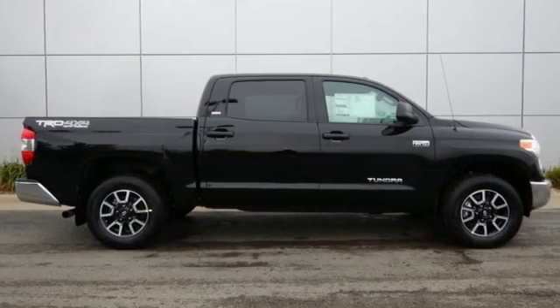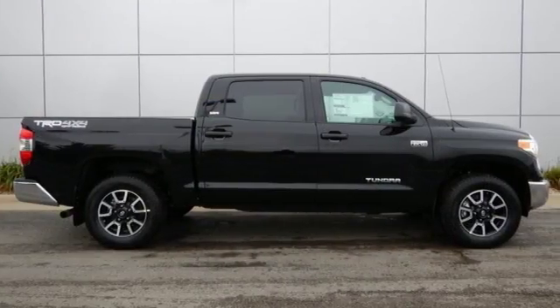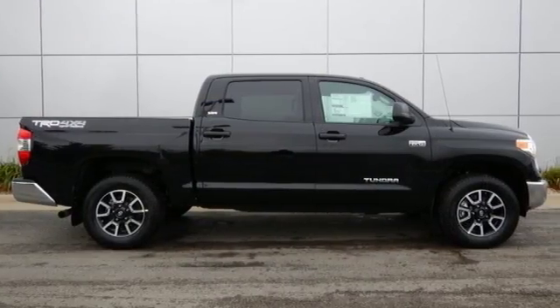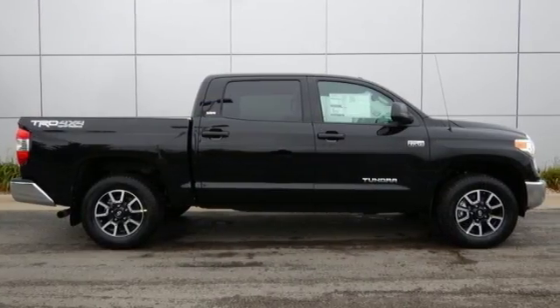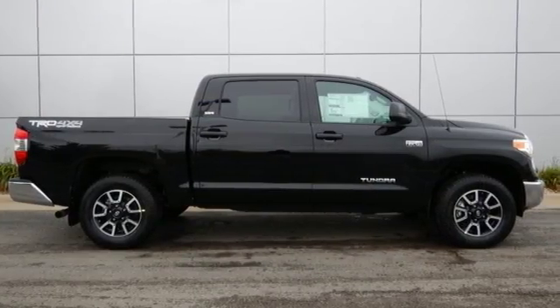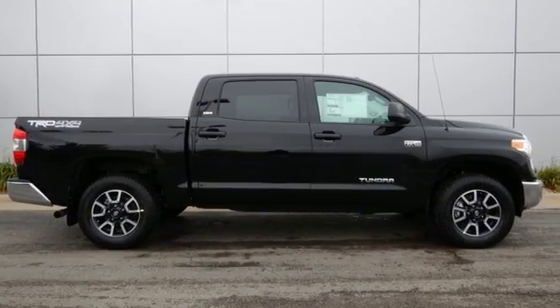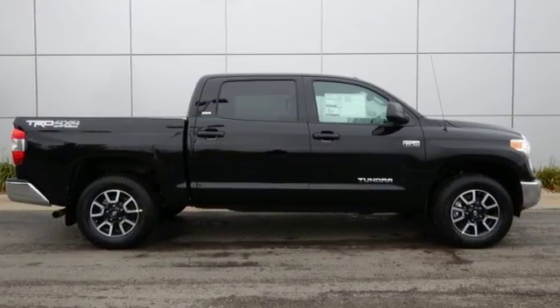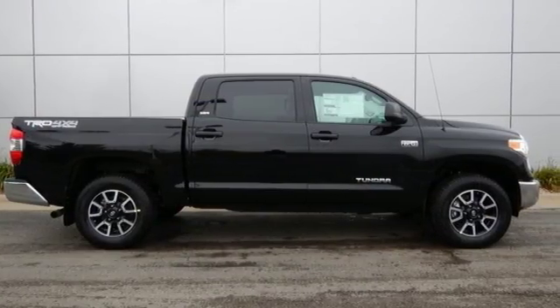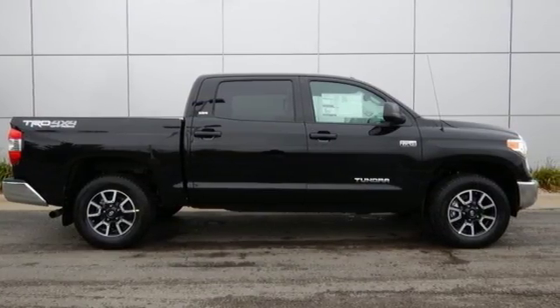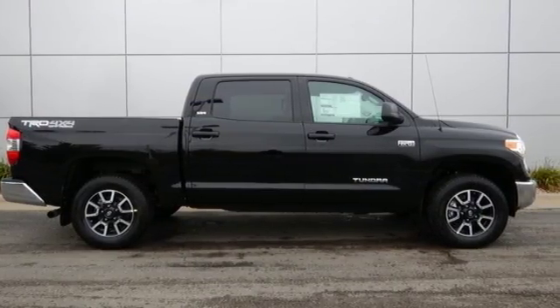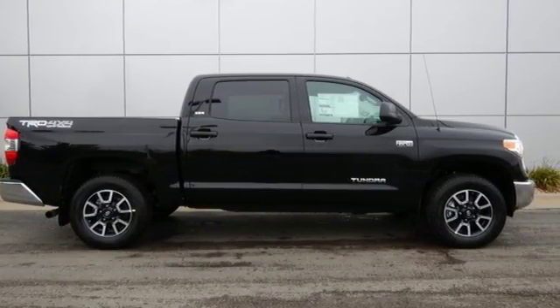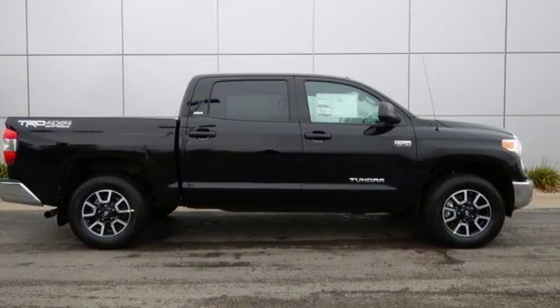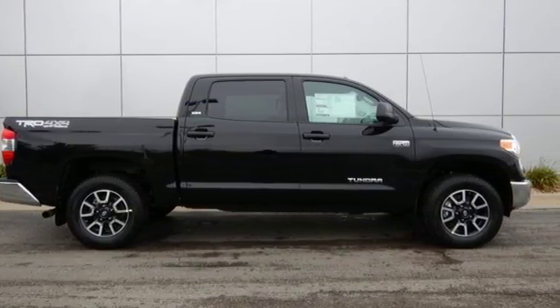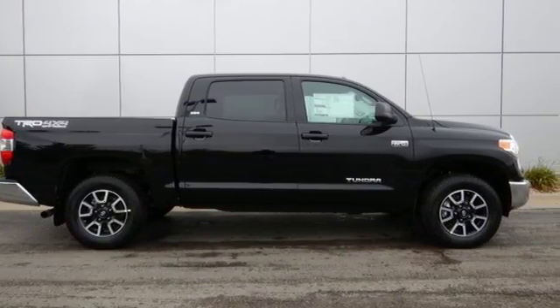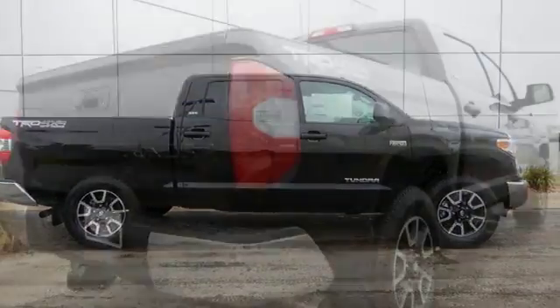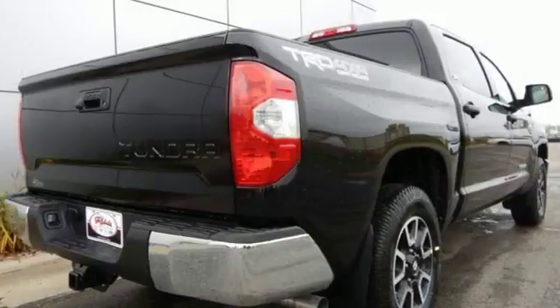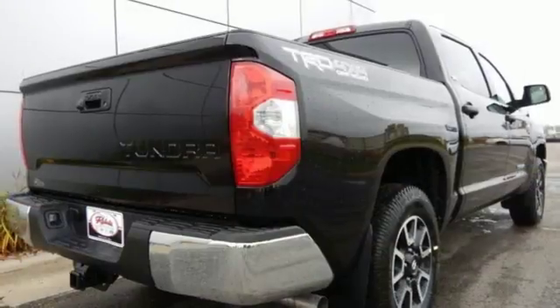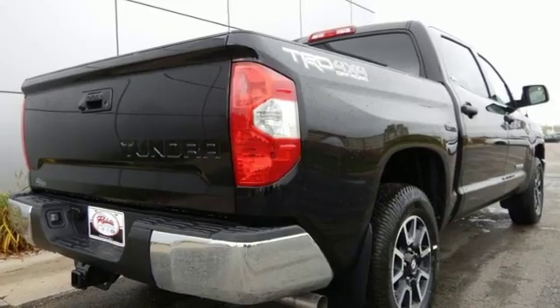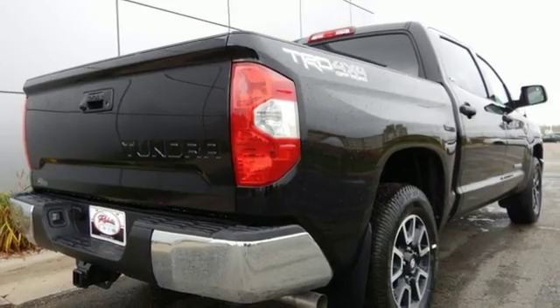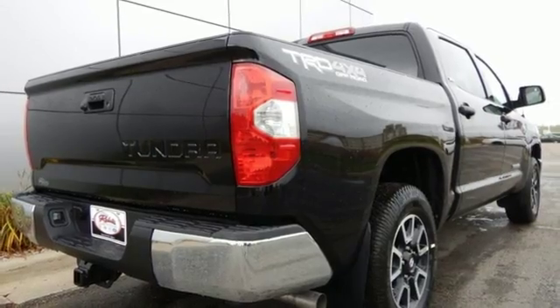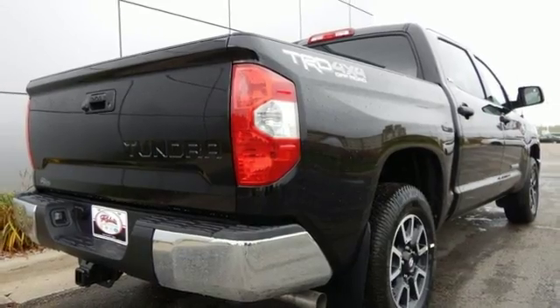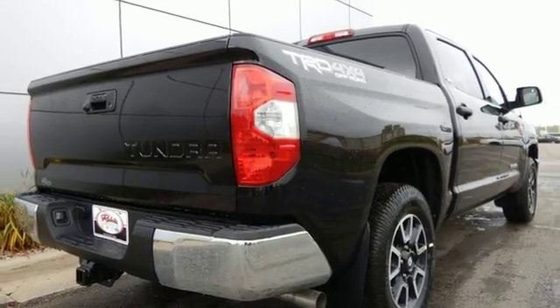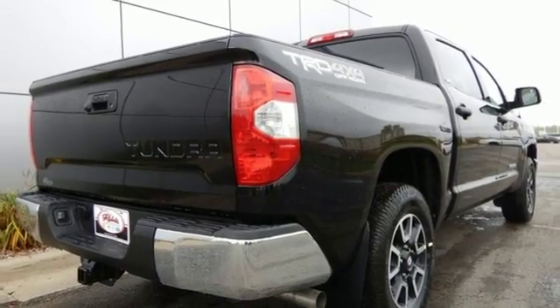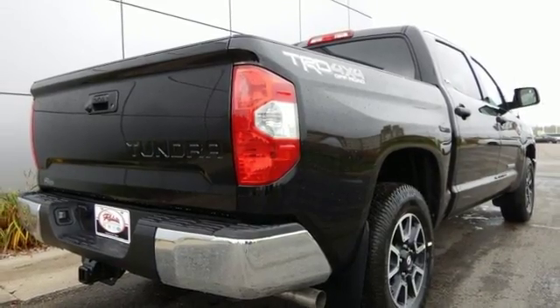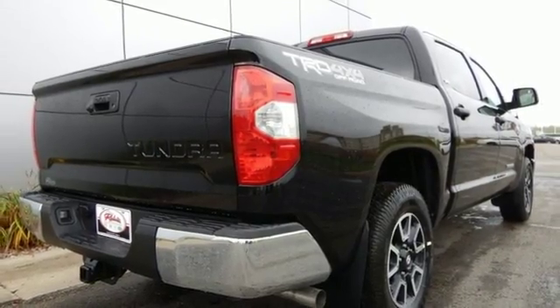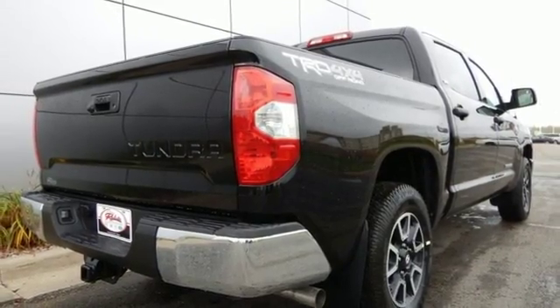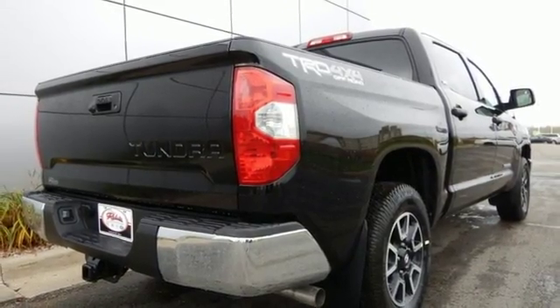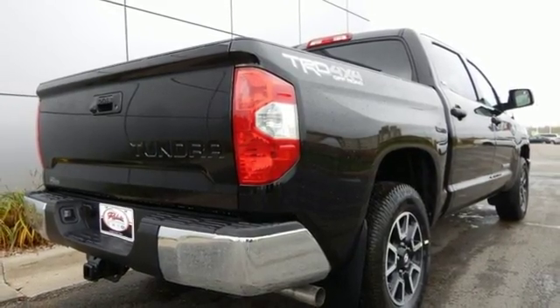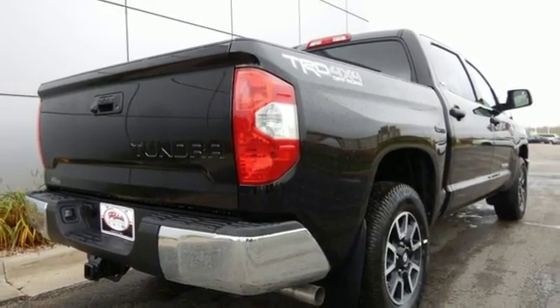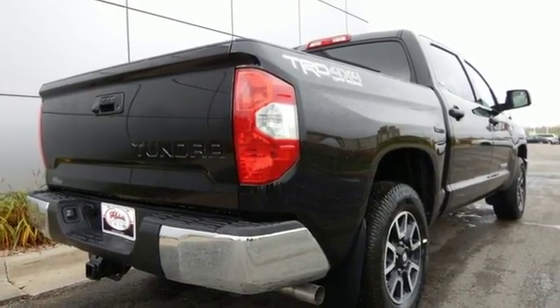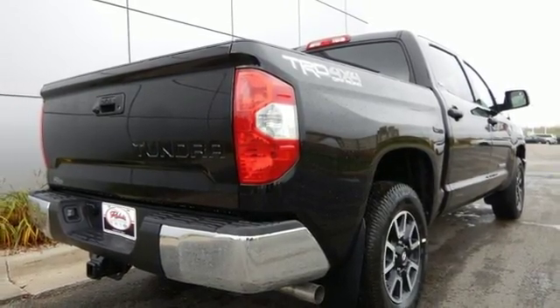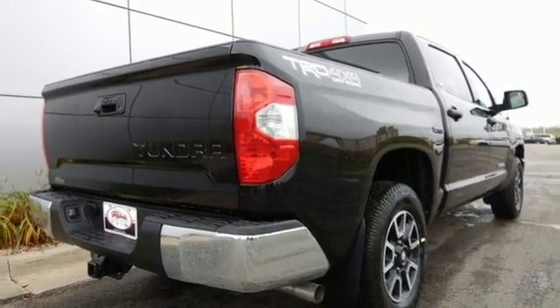Keyless entry allows easy access to a roomy, detailed interior with extra space for cargo and a large touchscreen for Entune audio and Bluetooth.